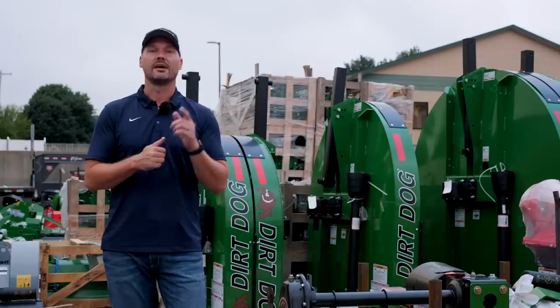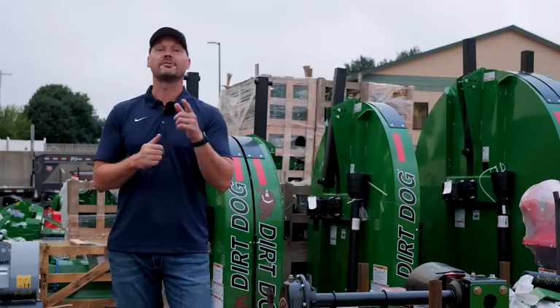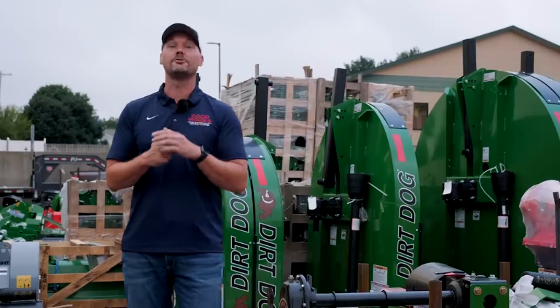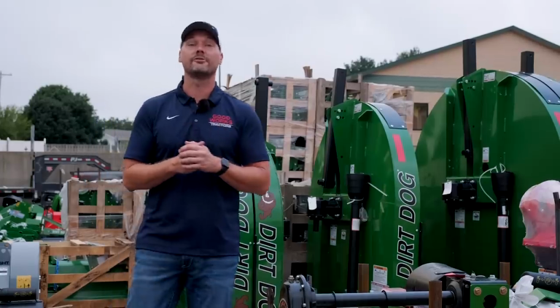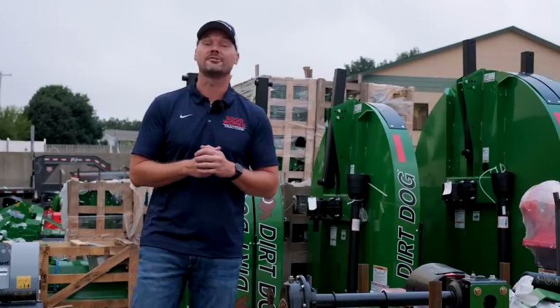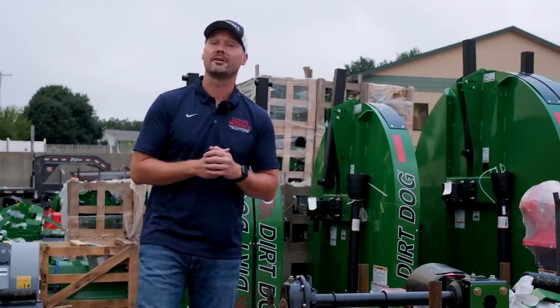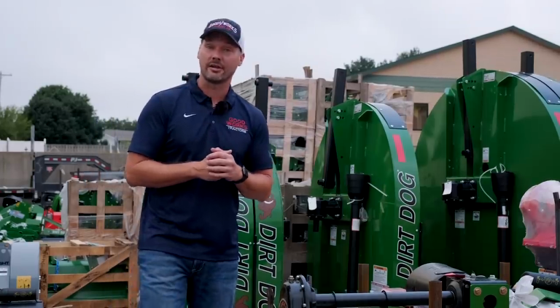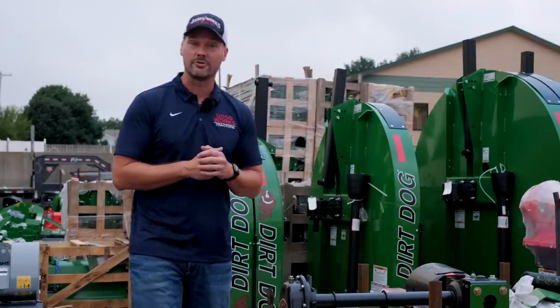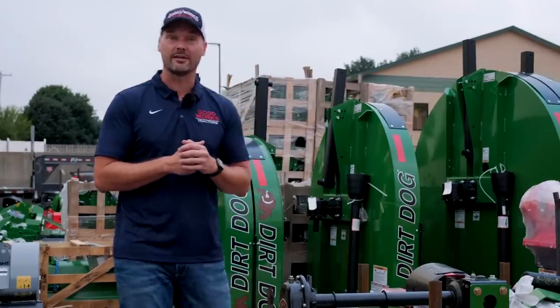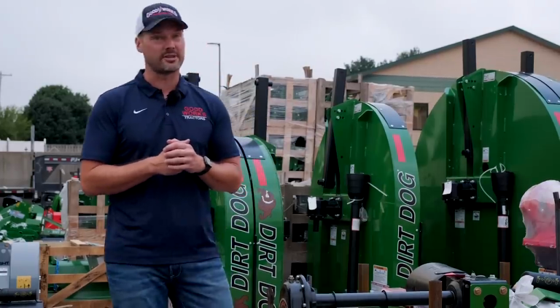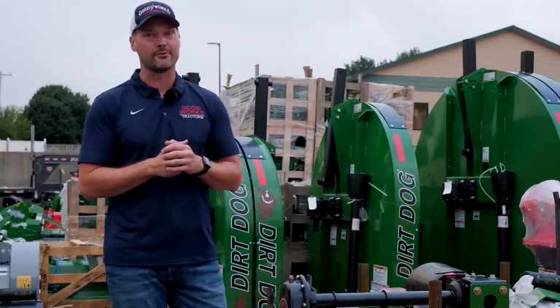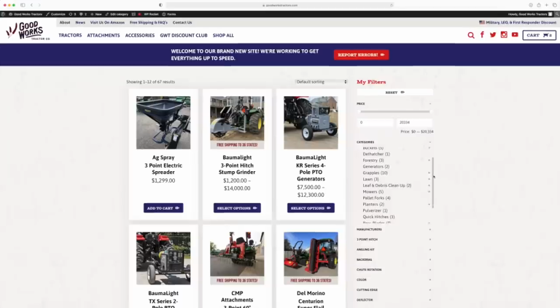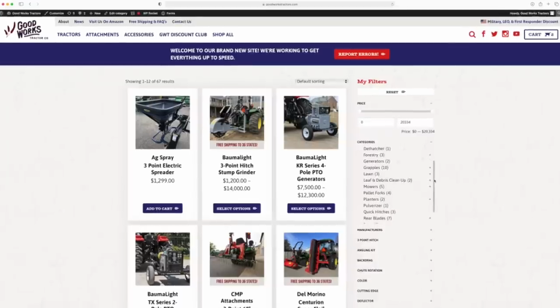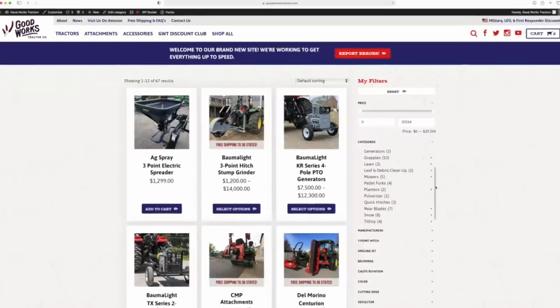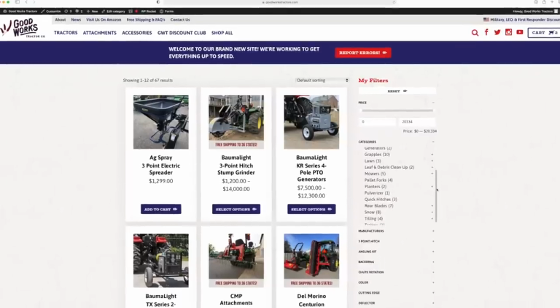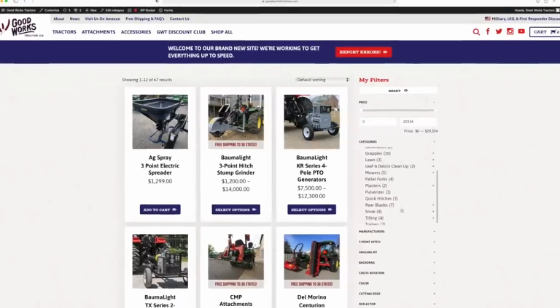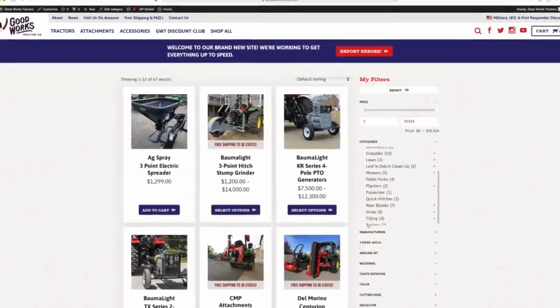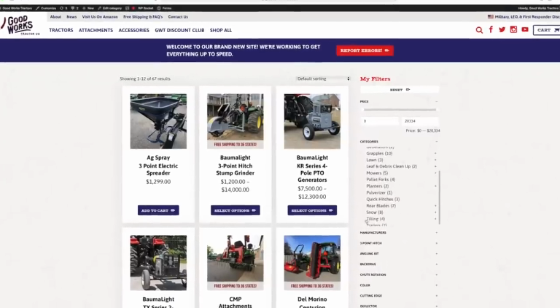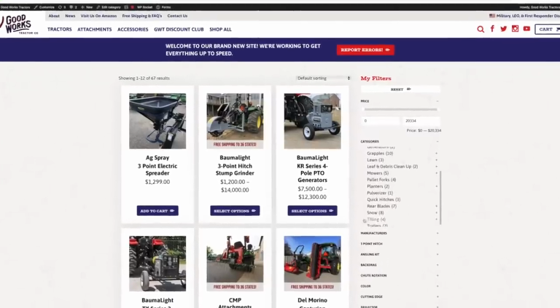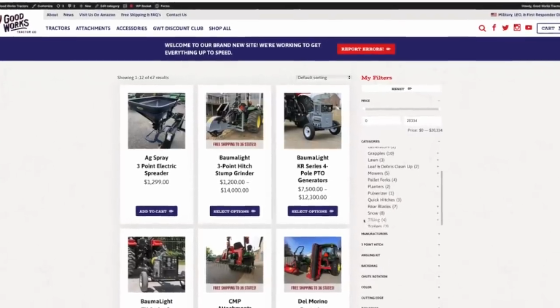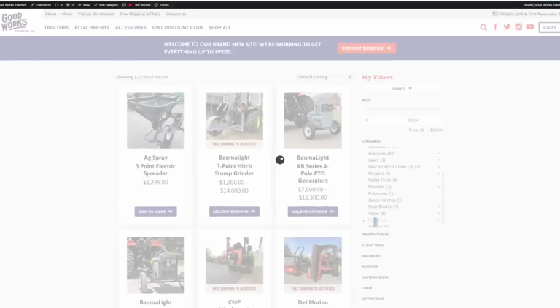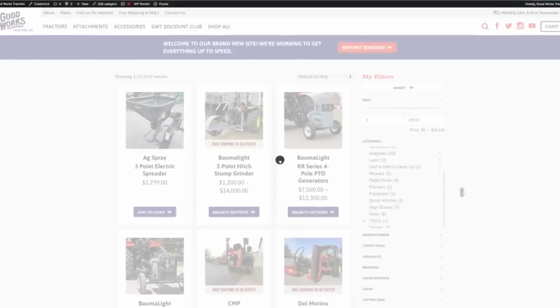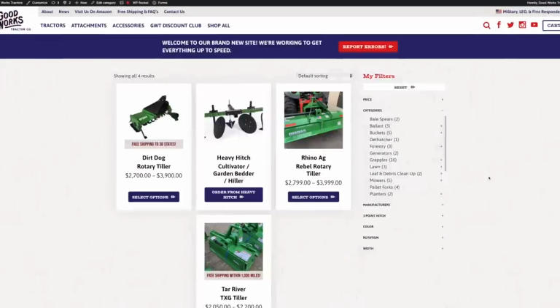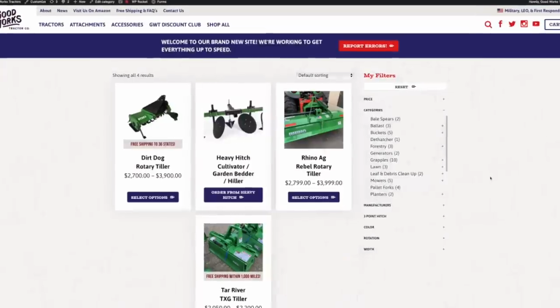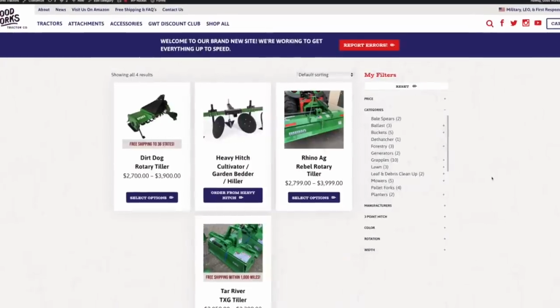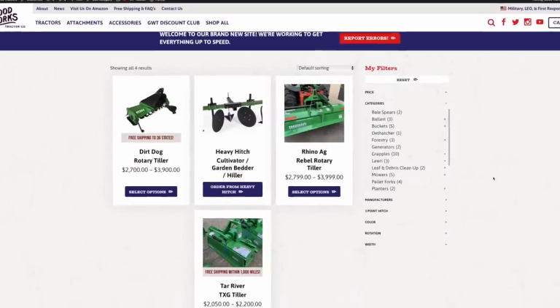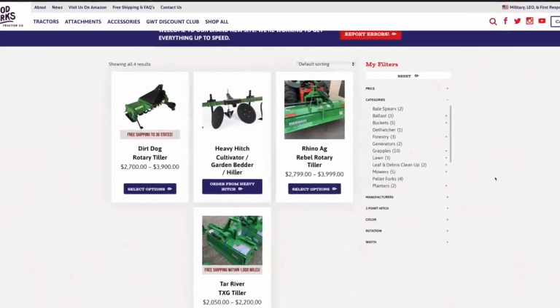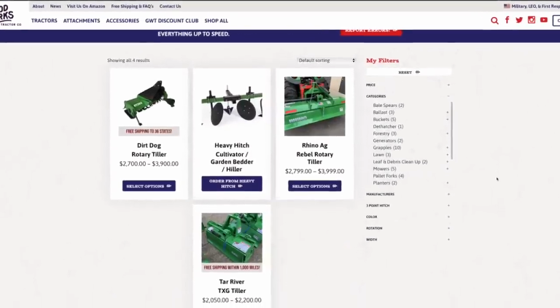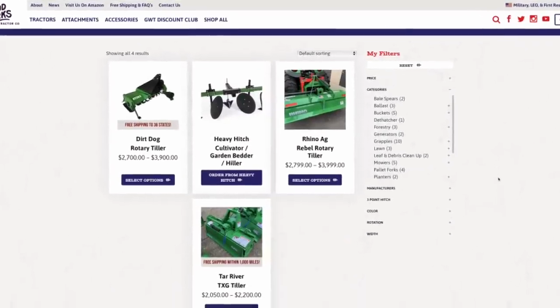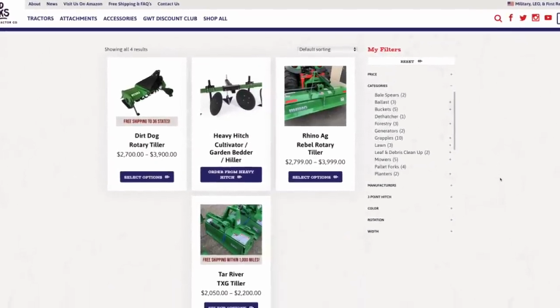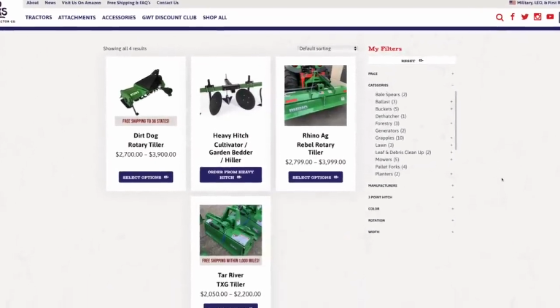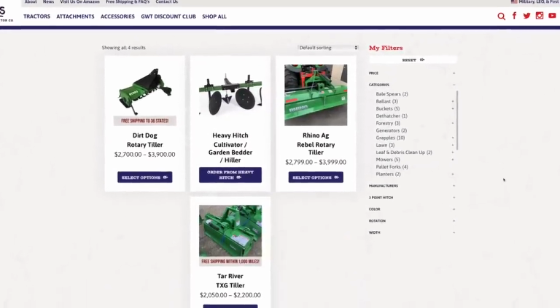It makes a huge difference and is something many of you can't live without. On our website you'll find tillers by Rhino, by Tar River, and by Dirt Dog. Check it out for more information.